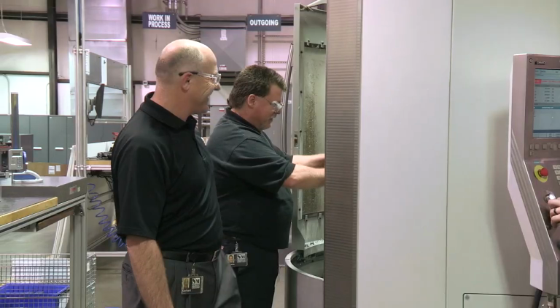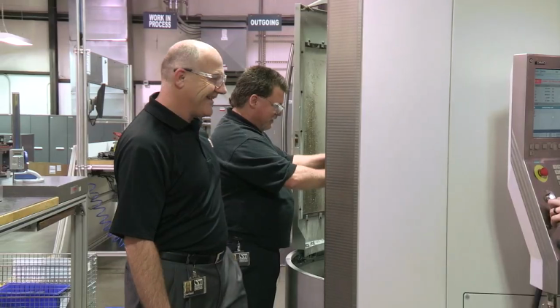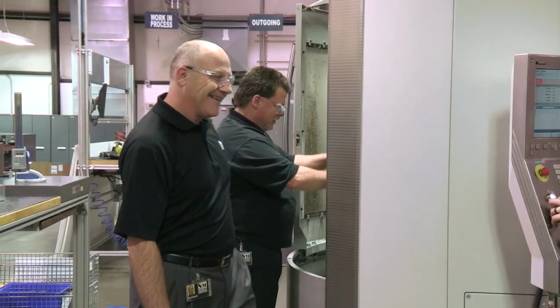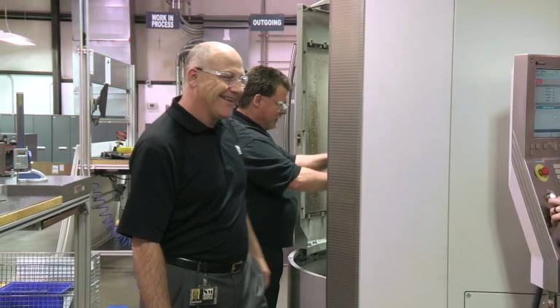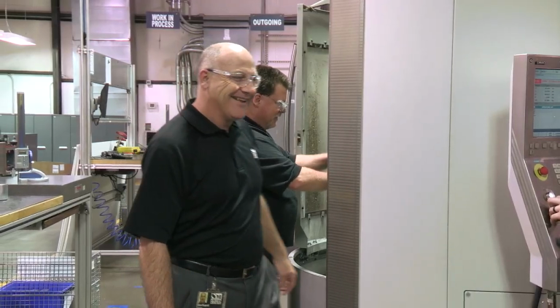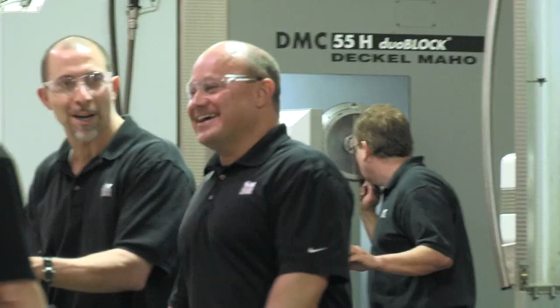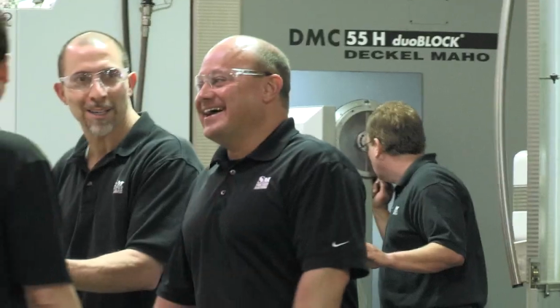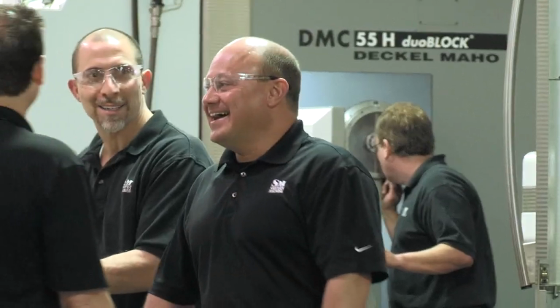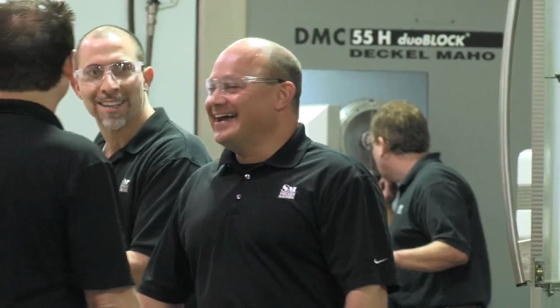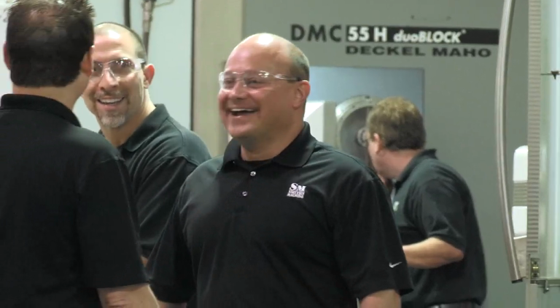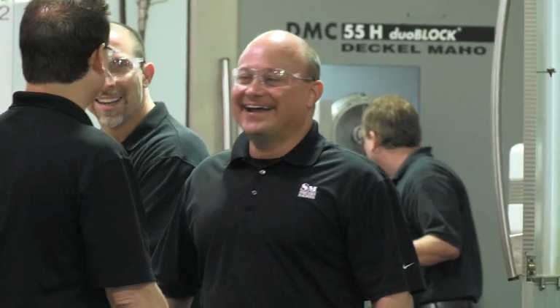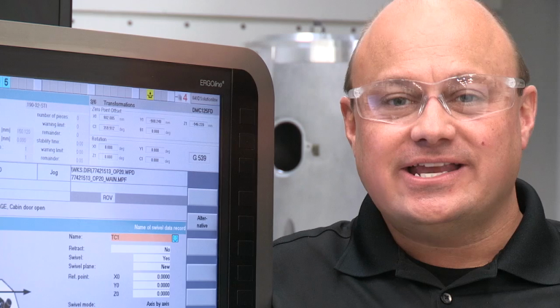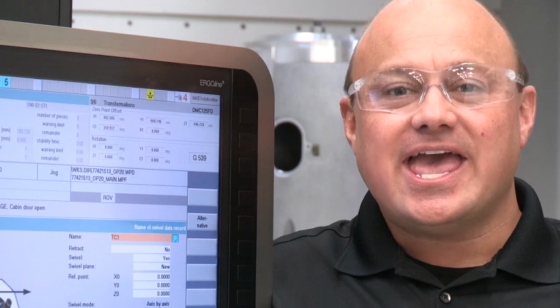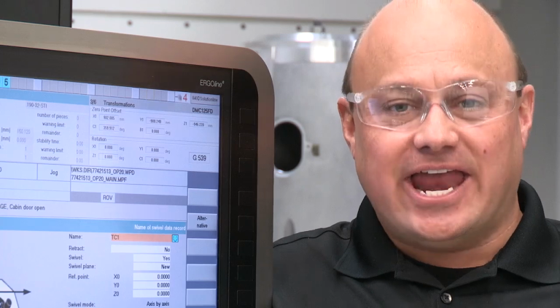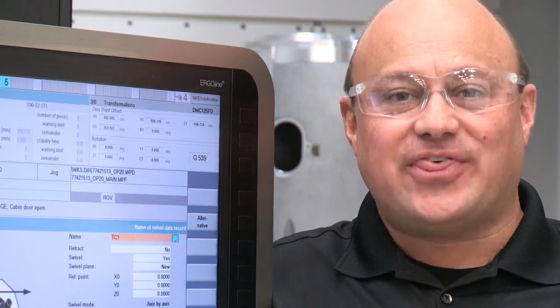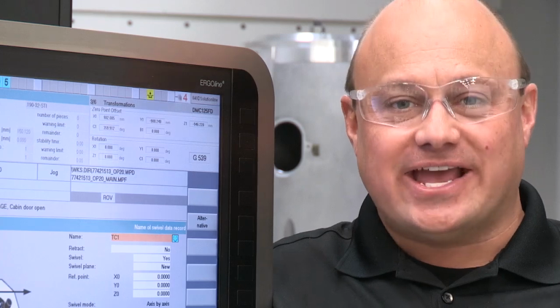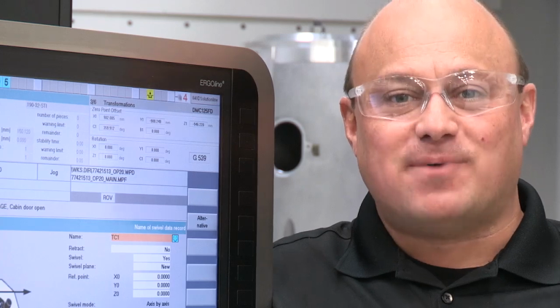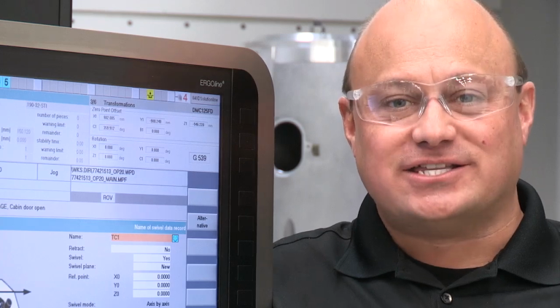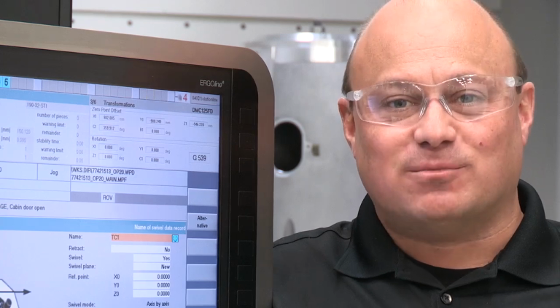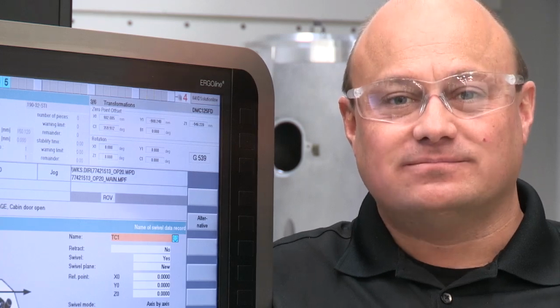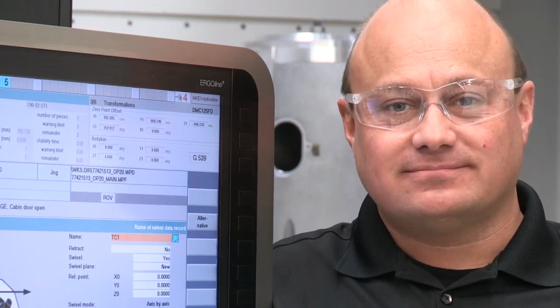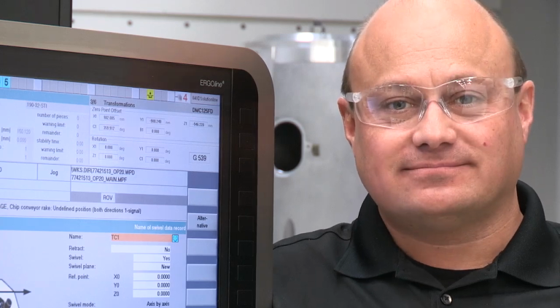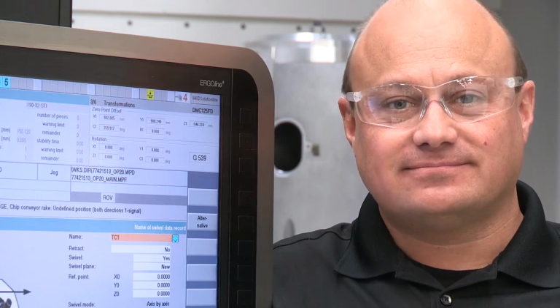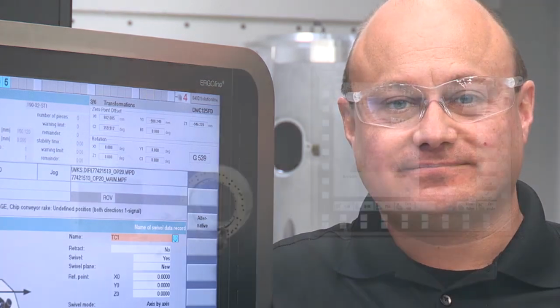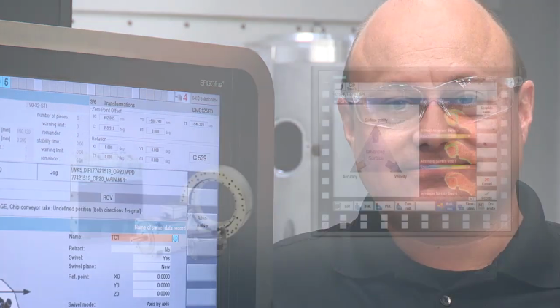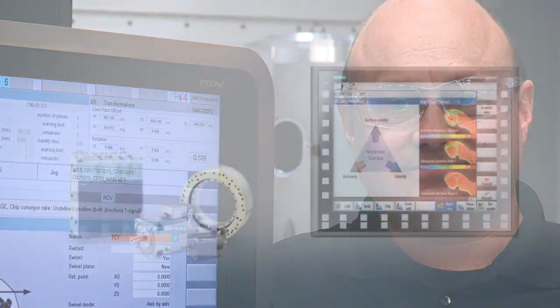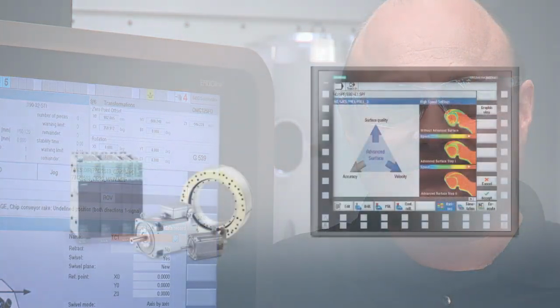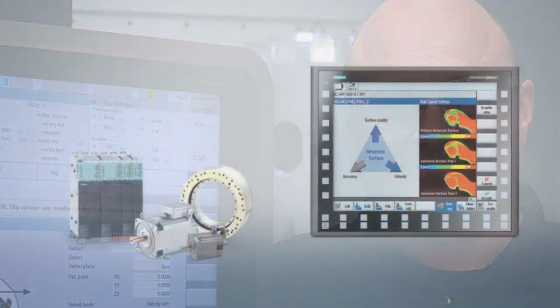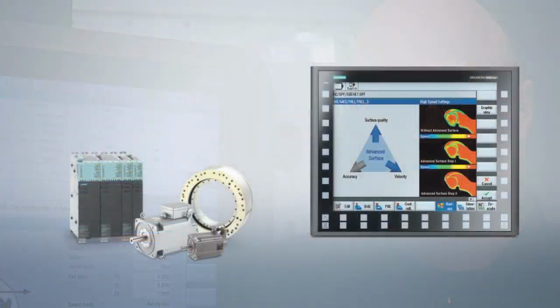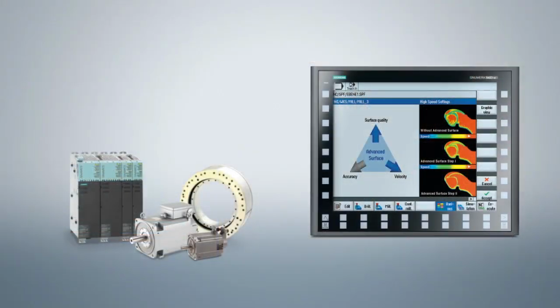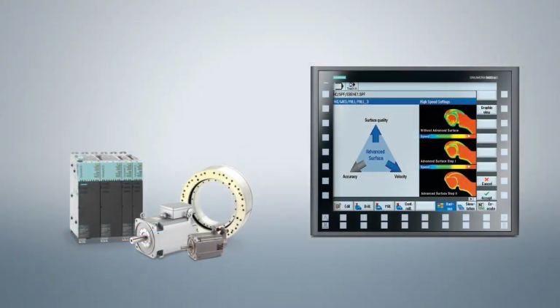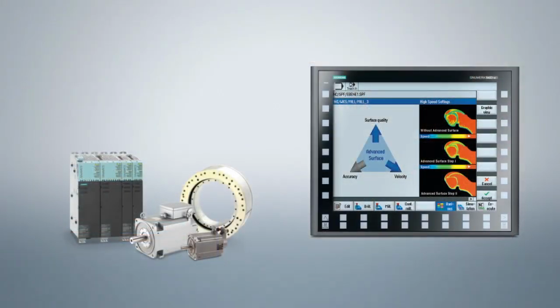We have the people and the CNC platform to help us achieve our goals. With this winning combination, anything is possible.